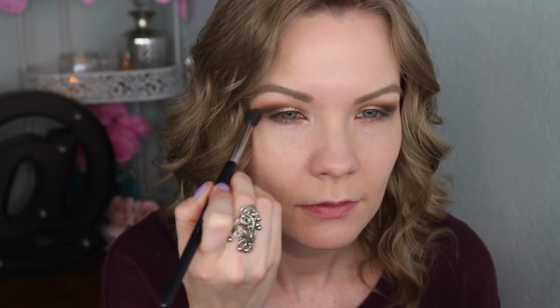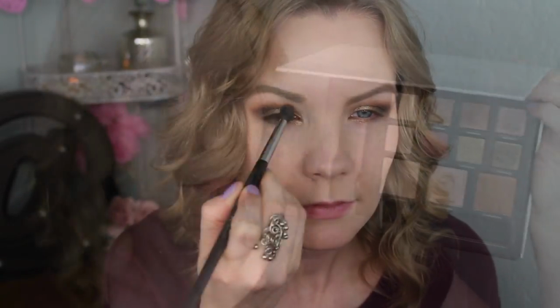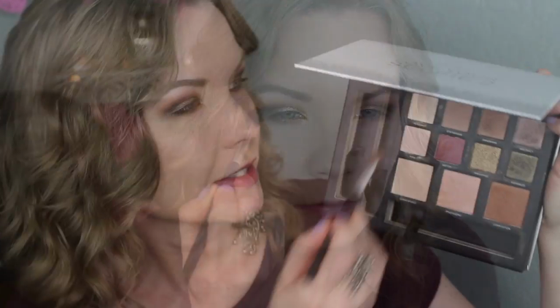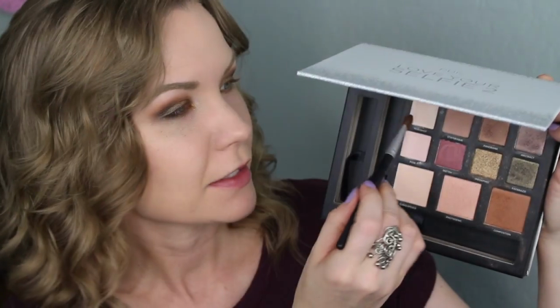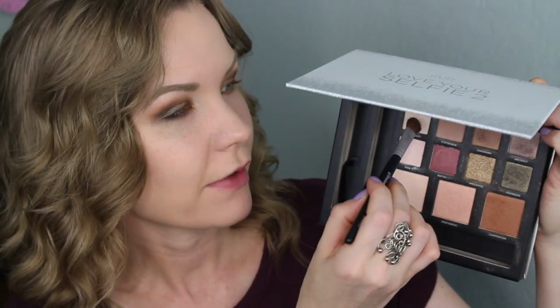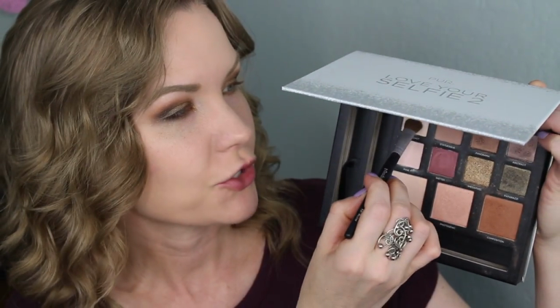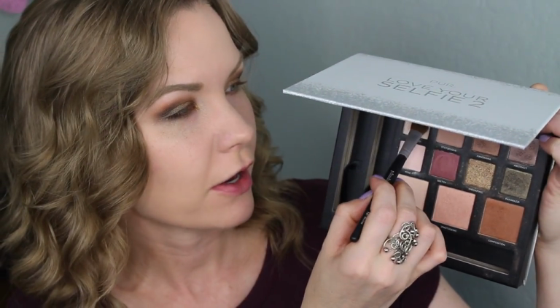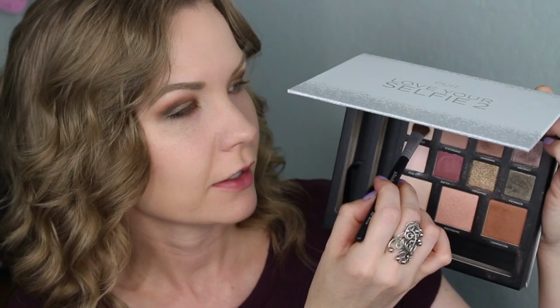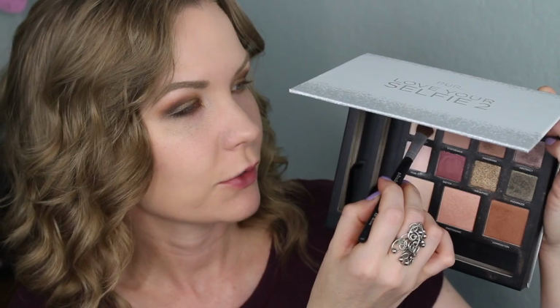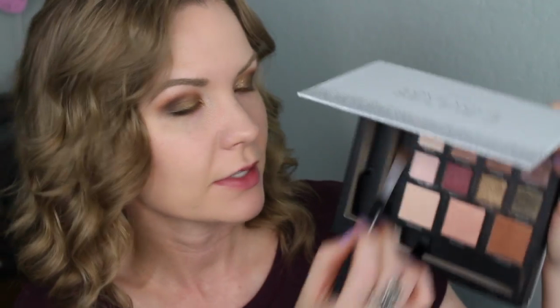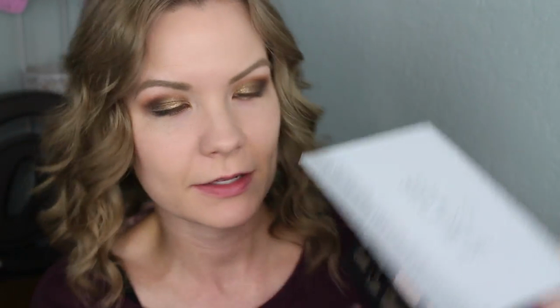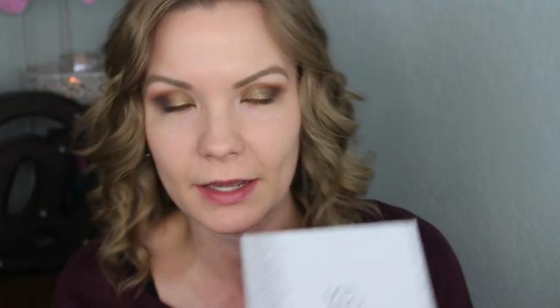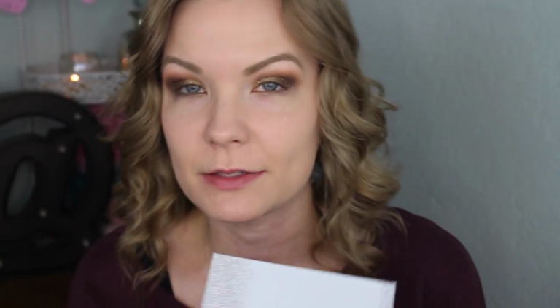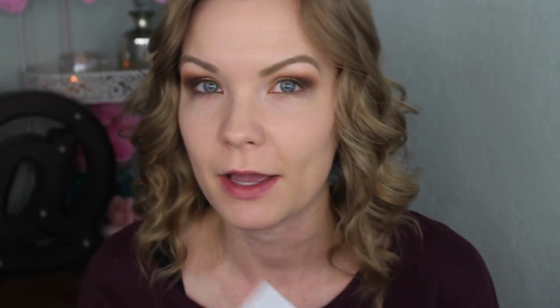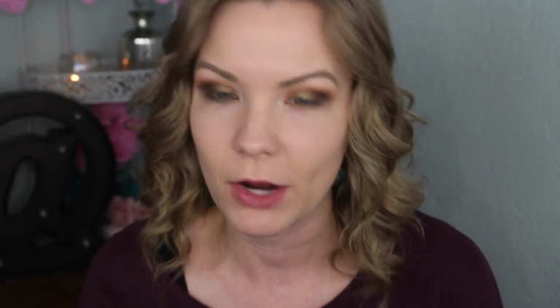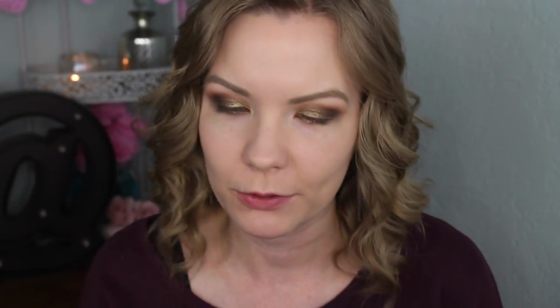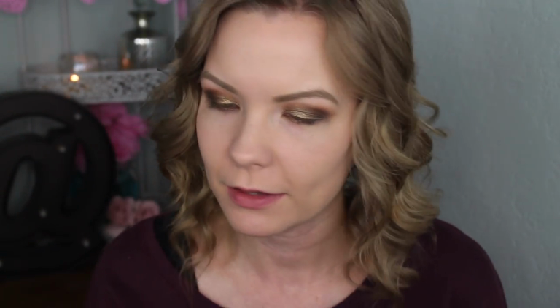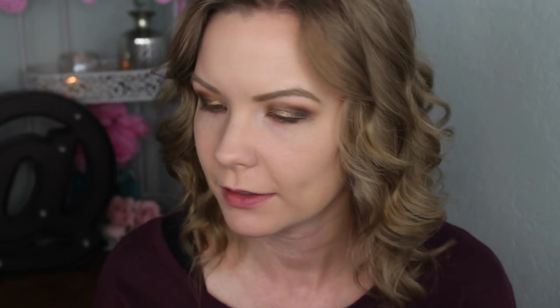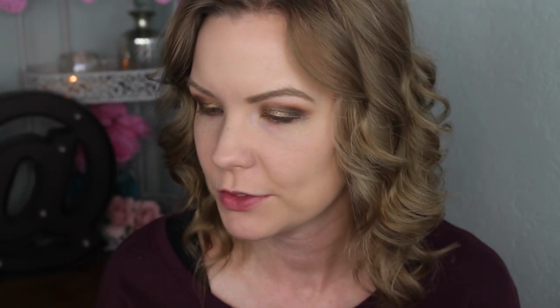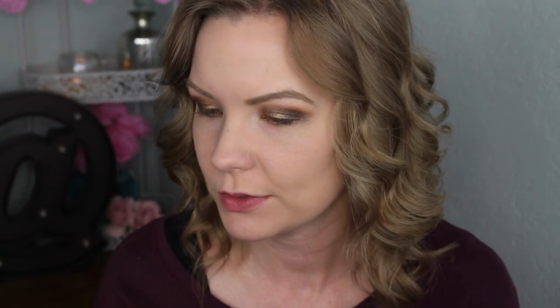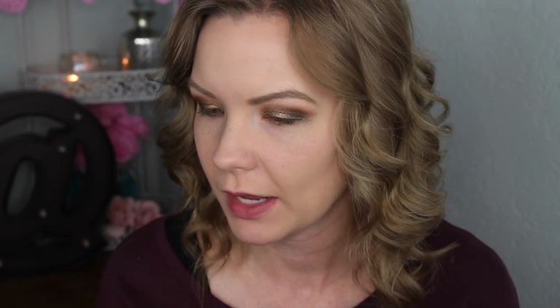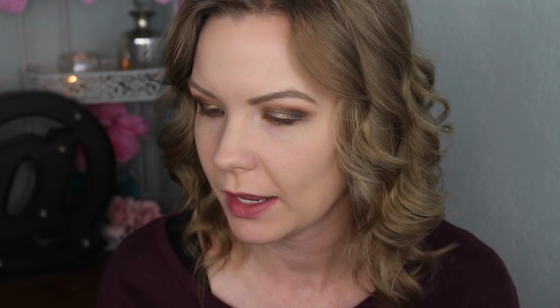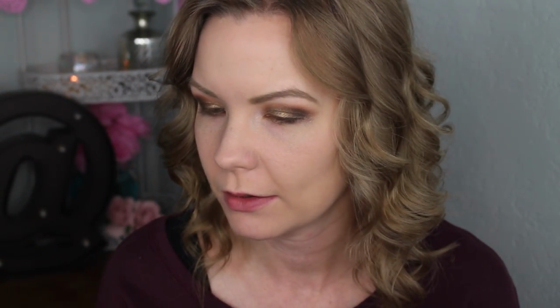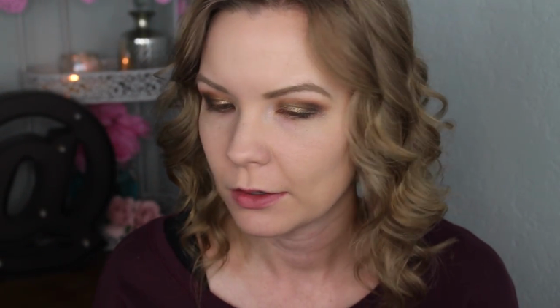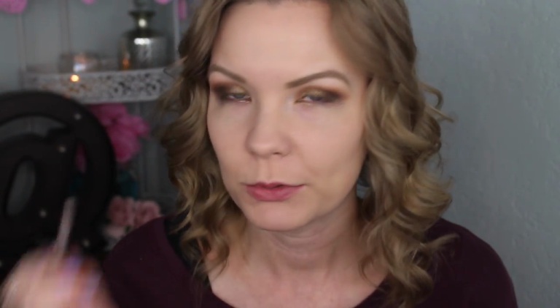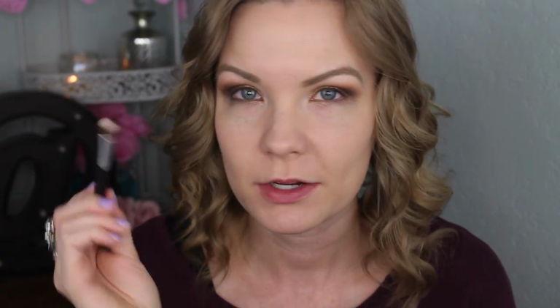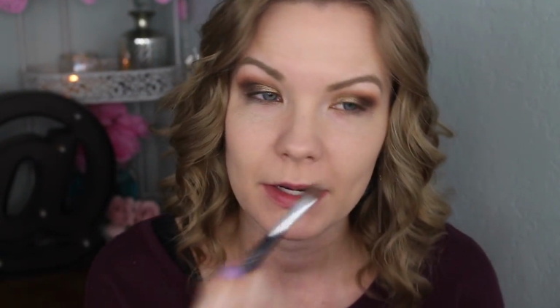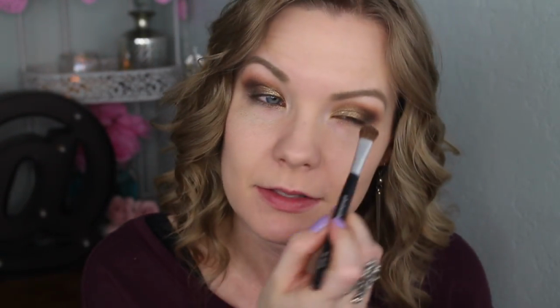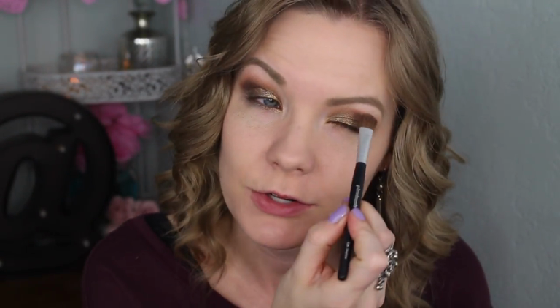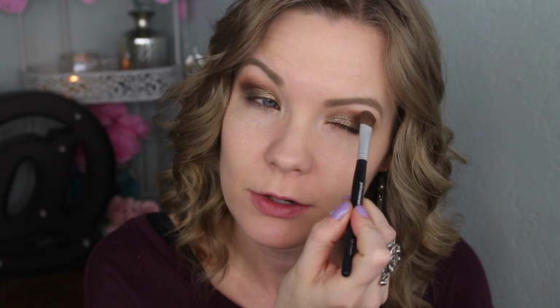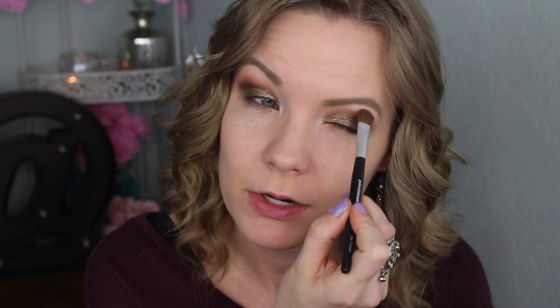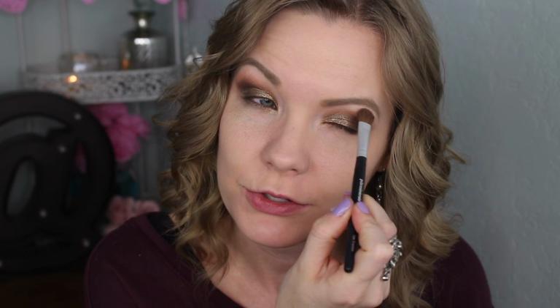I'm going to take some of Headshot and use that as my brow bone highlight using a Pure Cosmetics eyeshadow brush. It's pretty intense so I'm using just the tiniest bit.